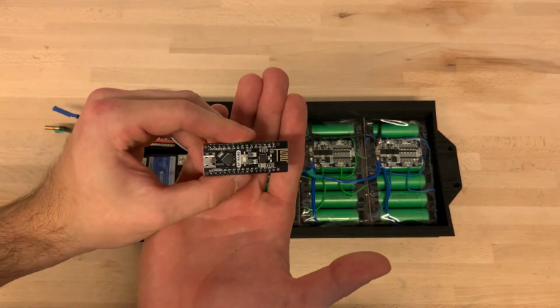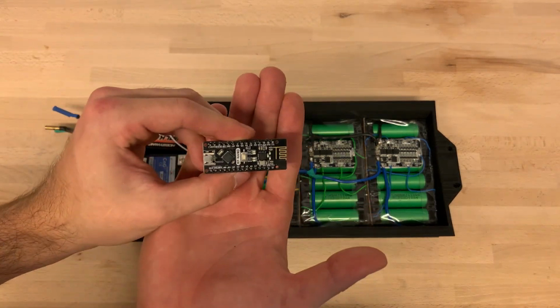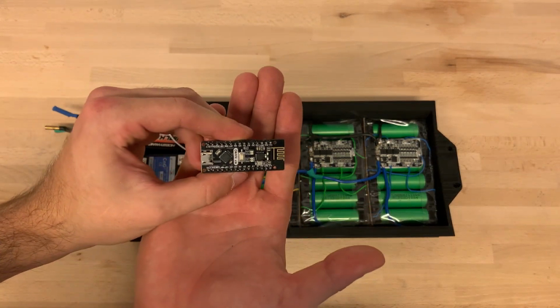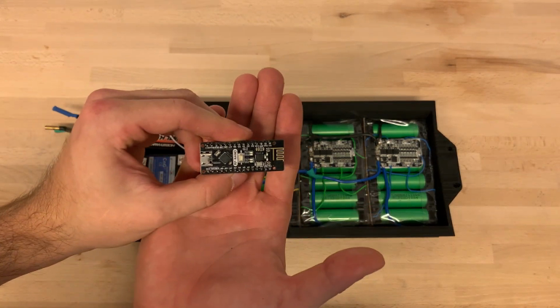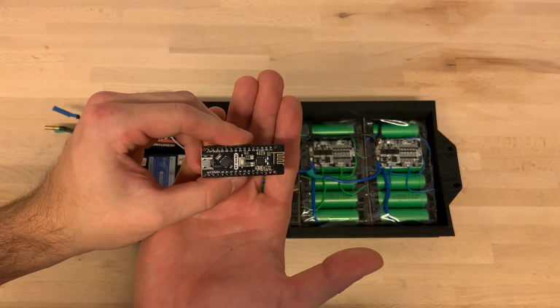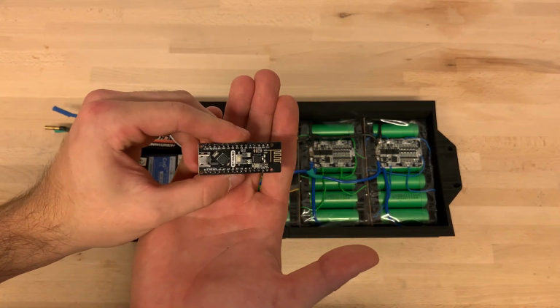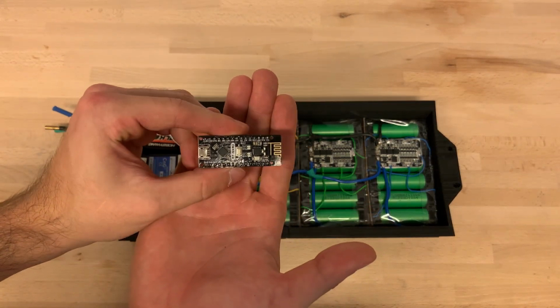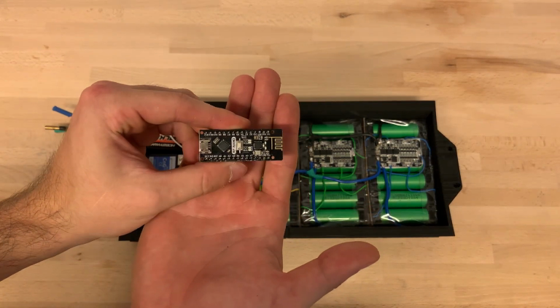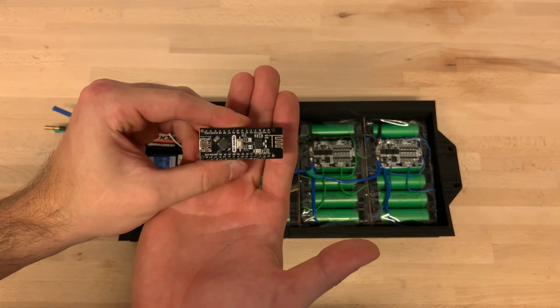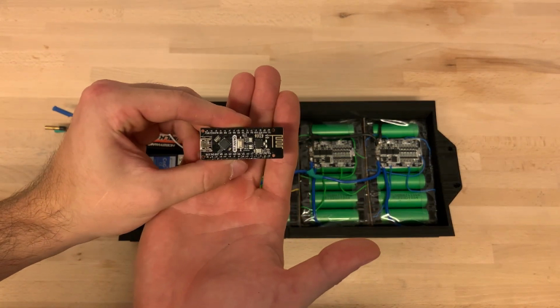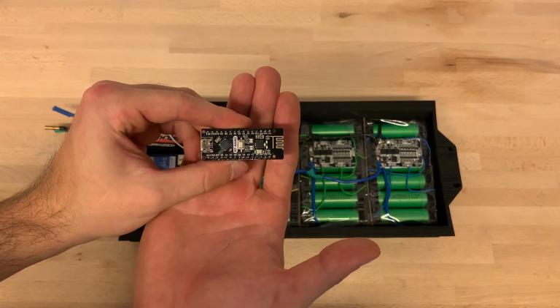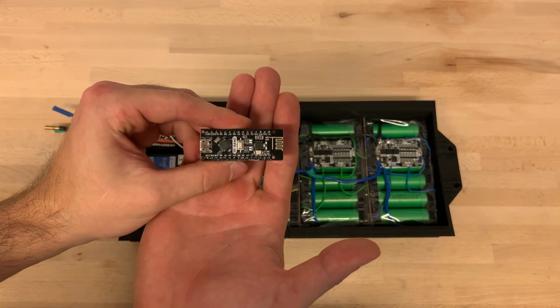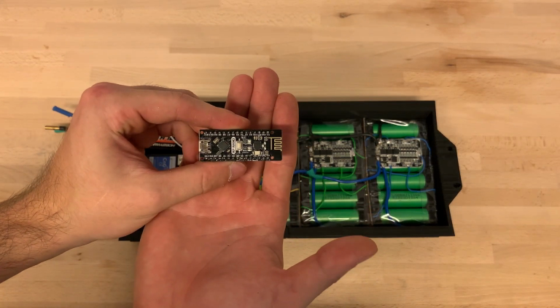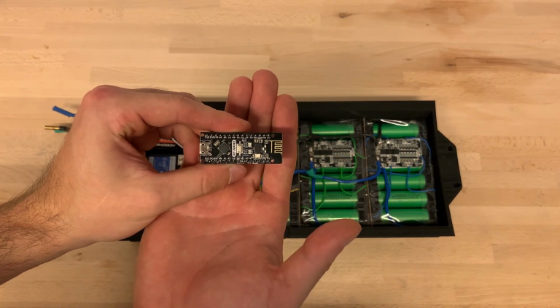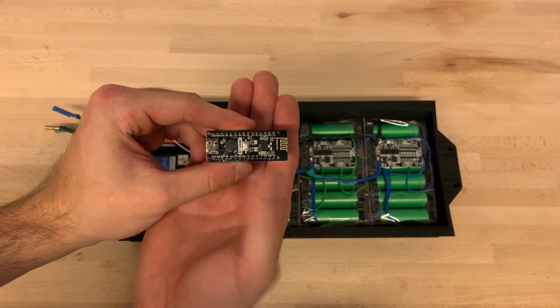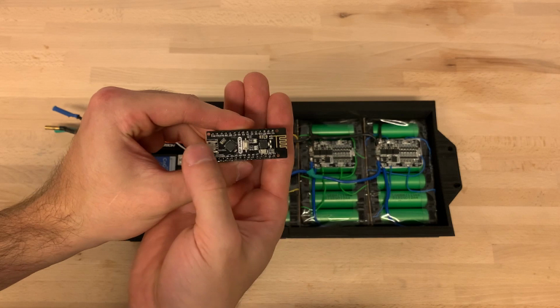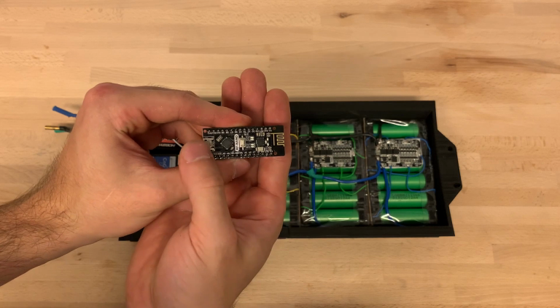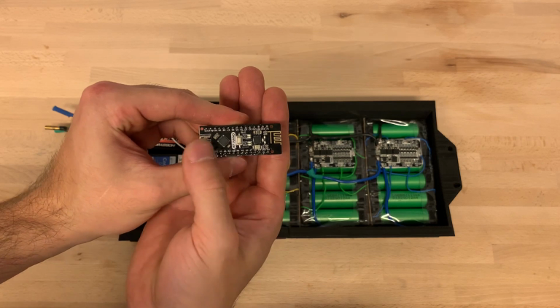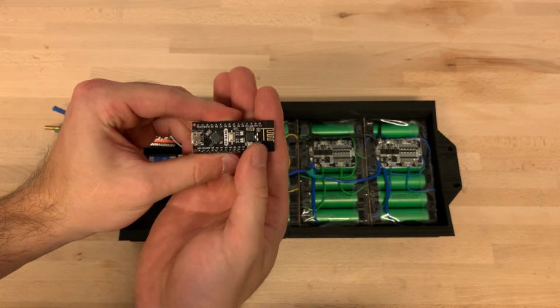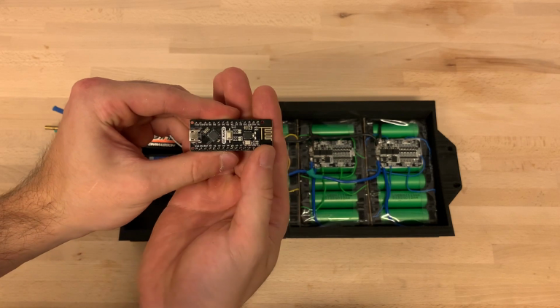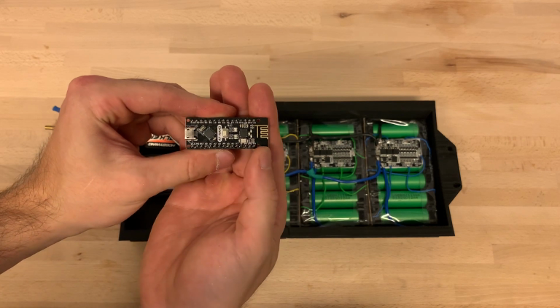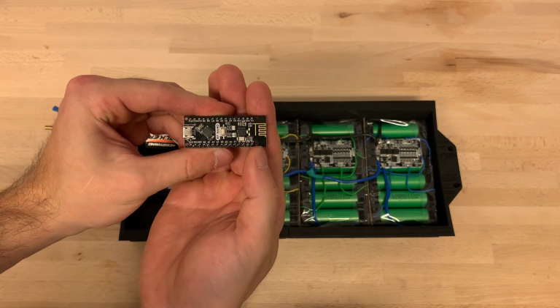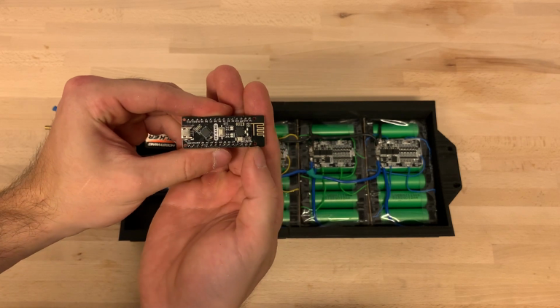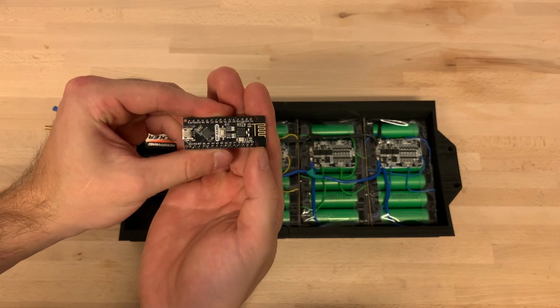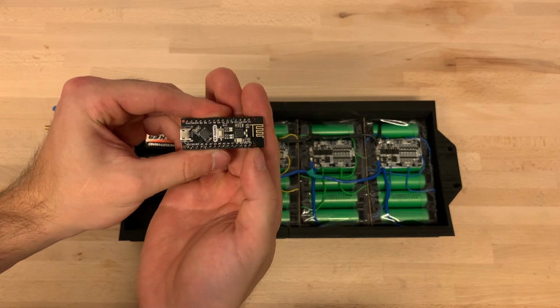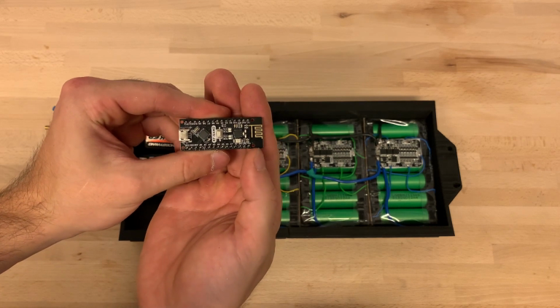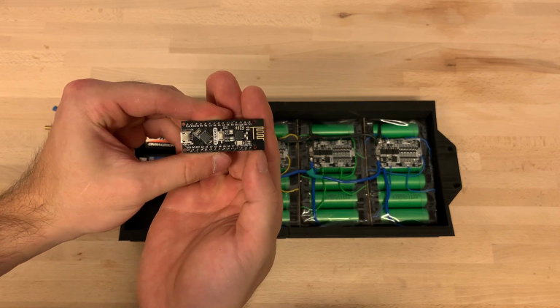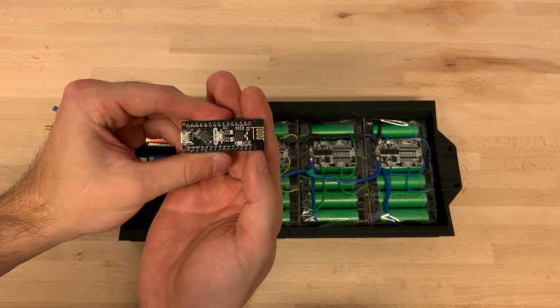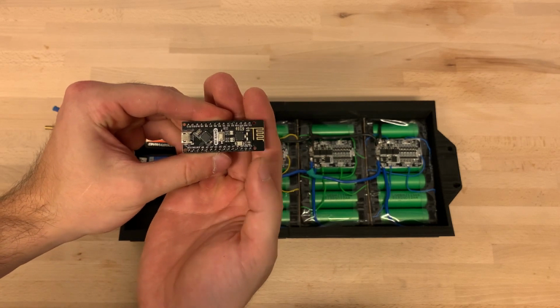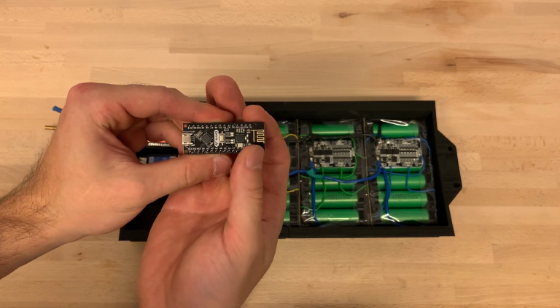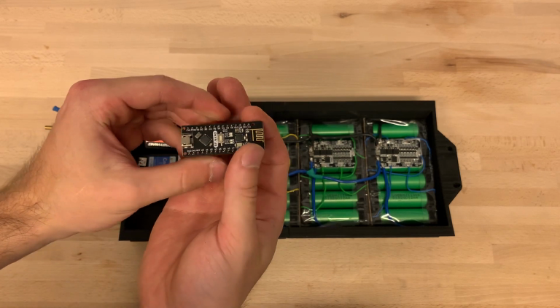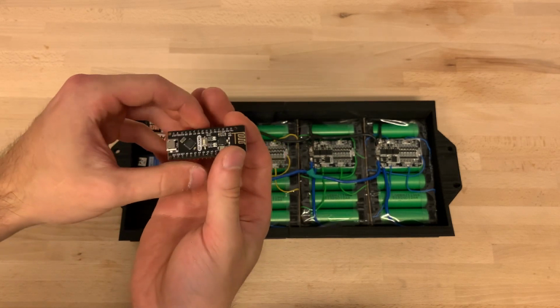It's an Arduino Nano that has a built-in RF module, so we can control it wirelessly.